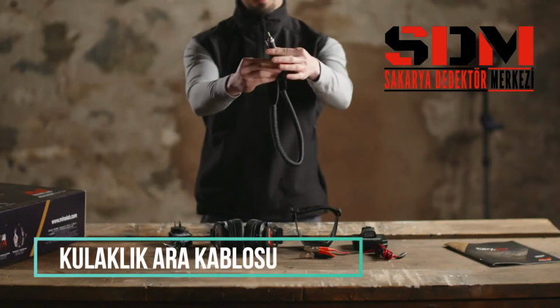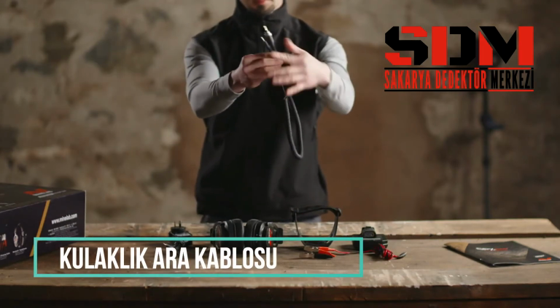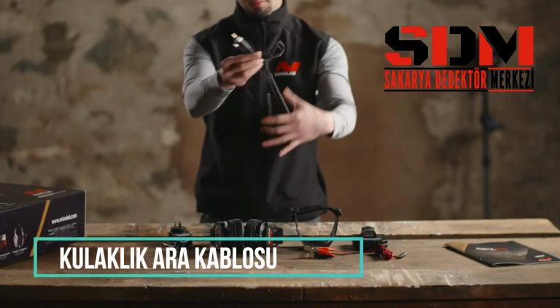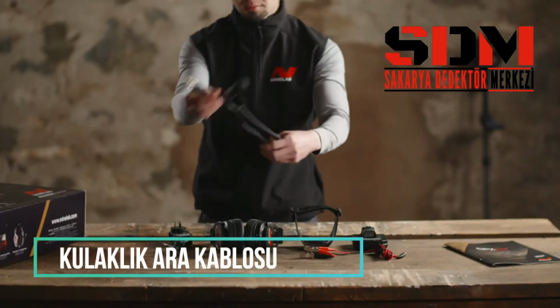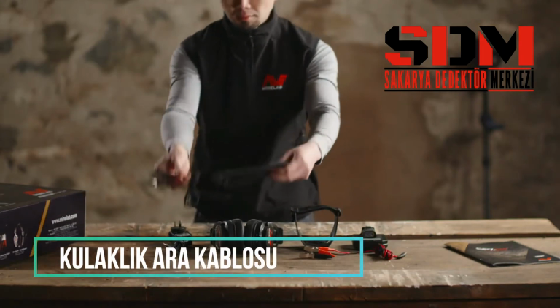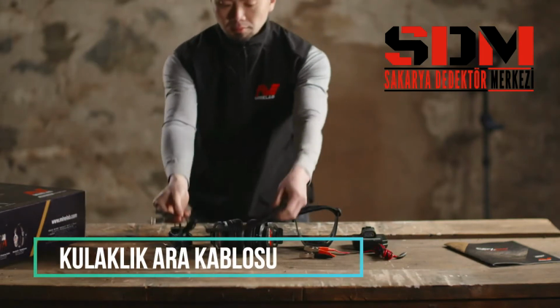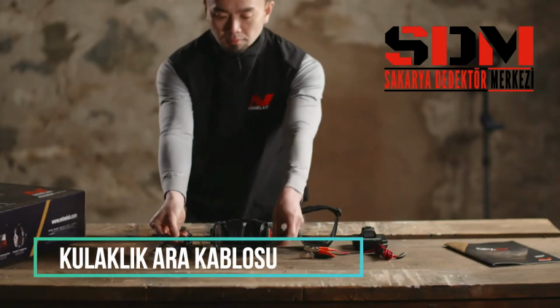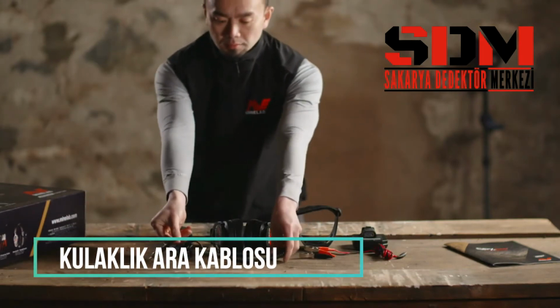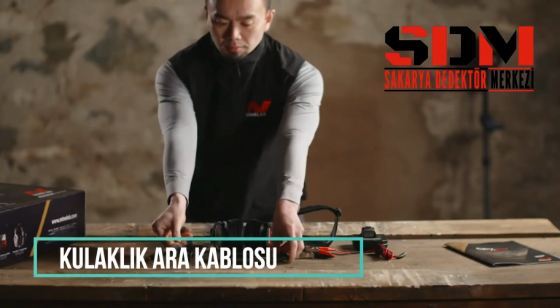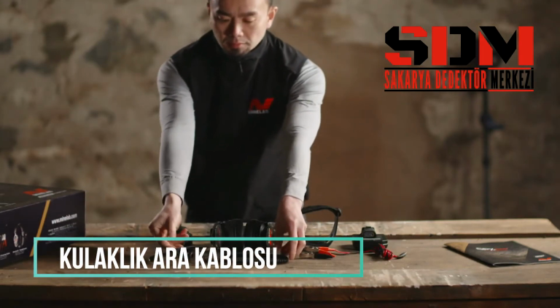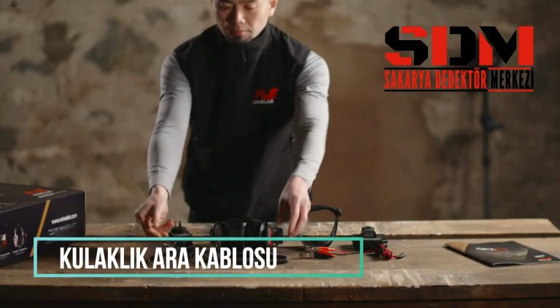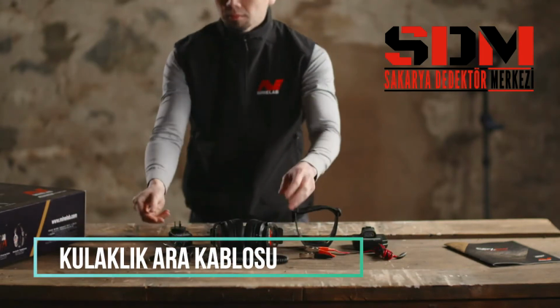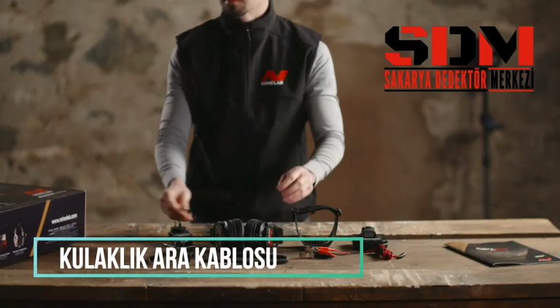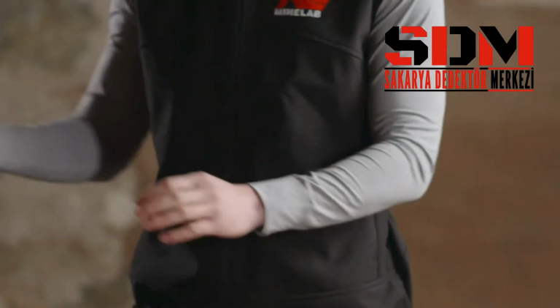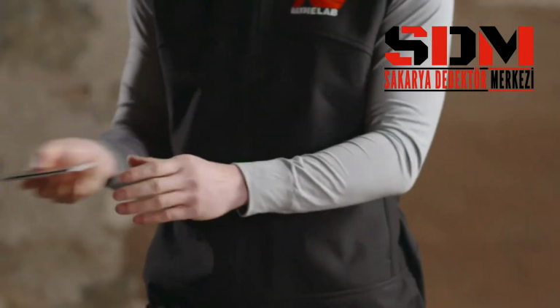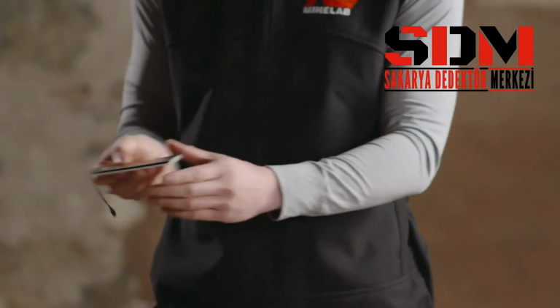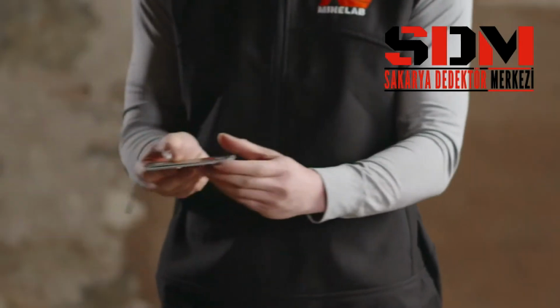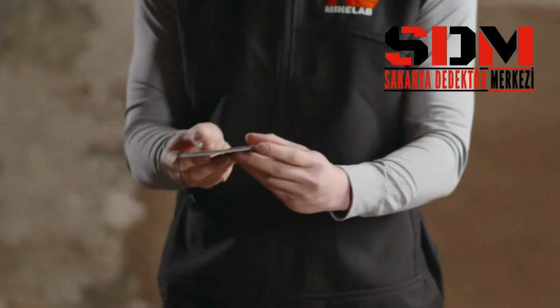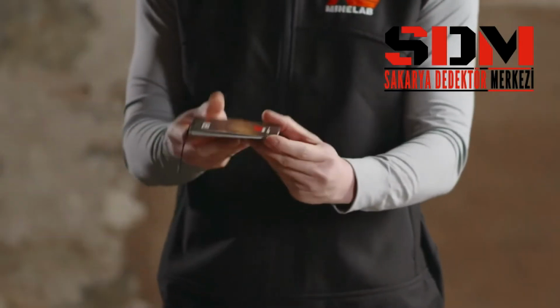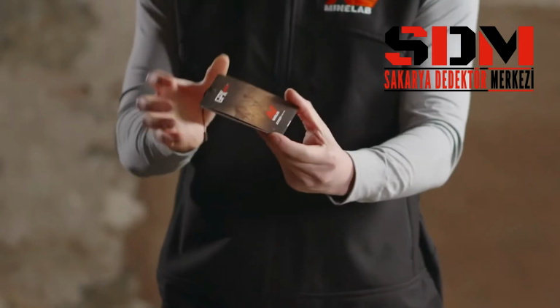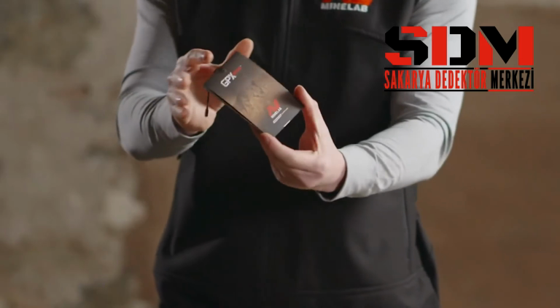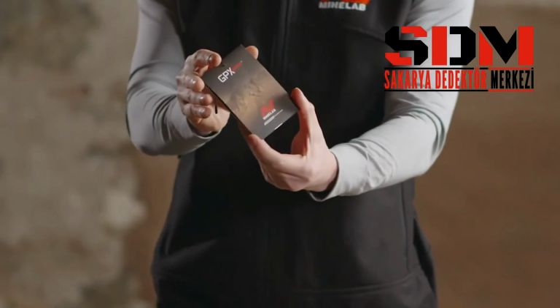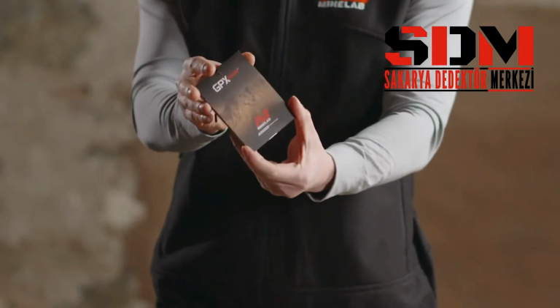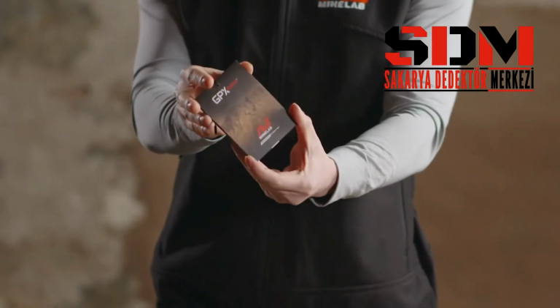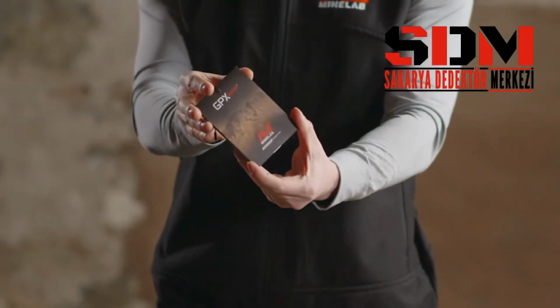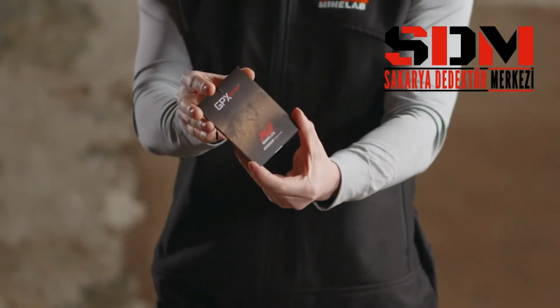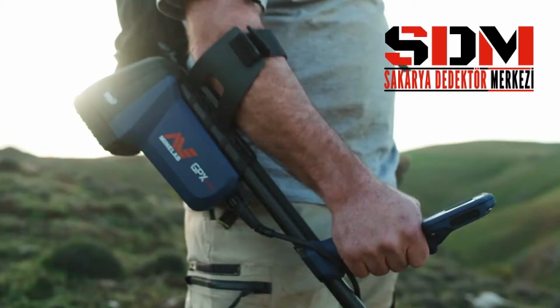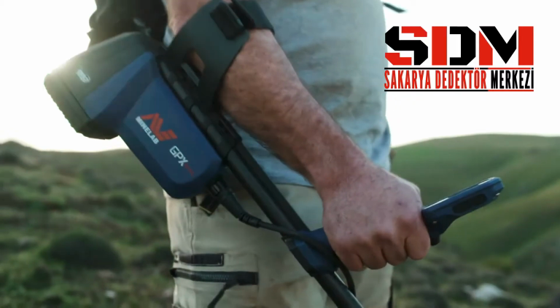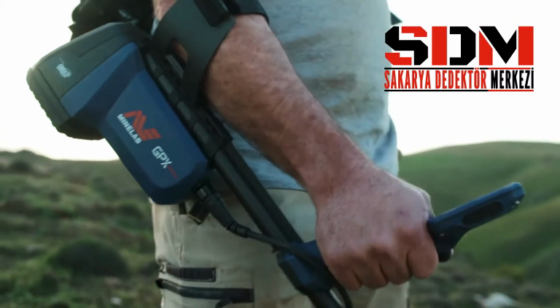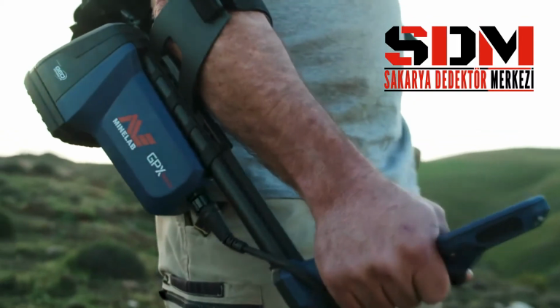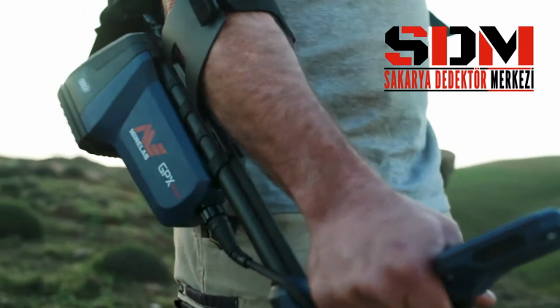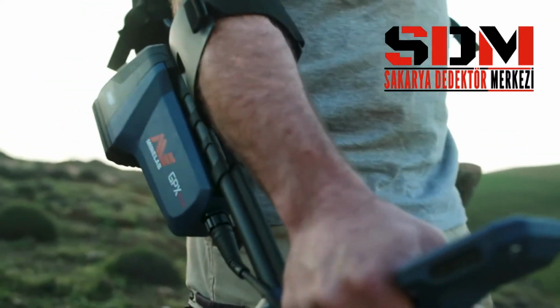You will also find attached to the control box a getting started guide to aid with getting up and running quickly.